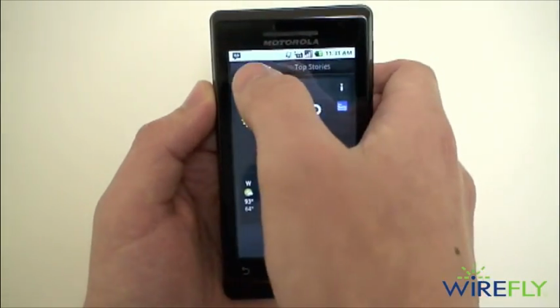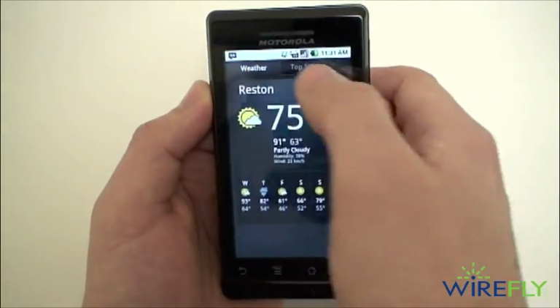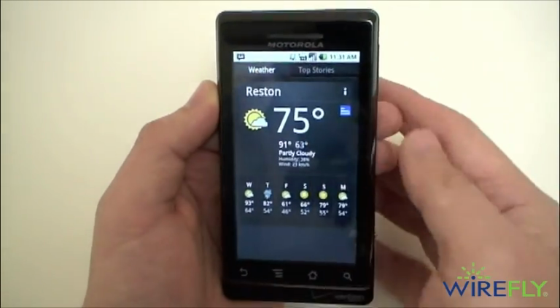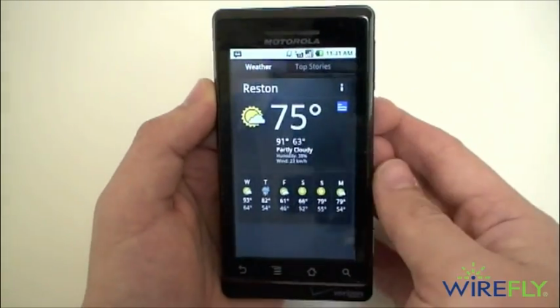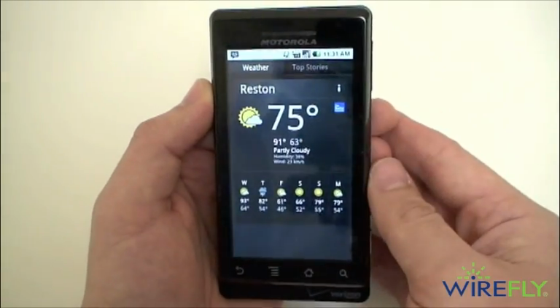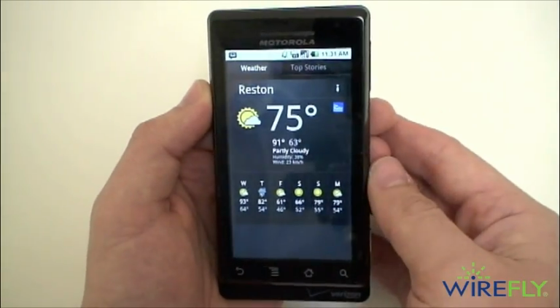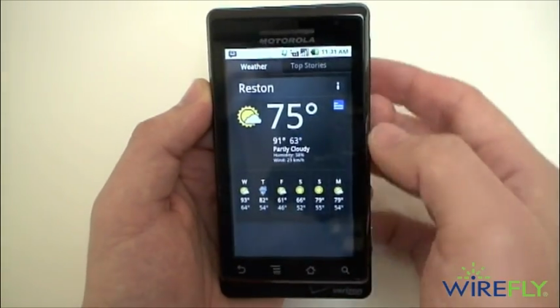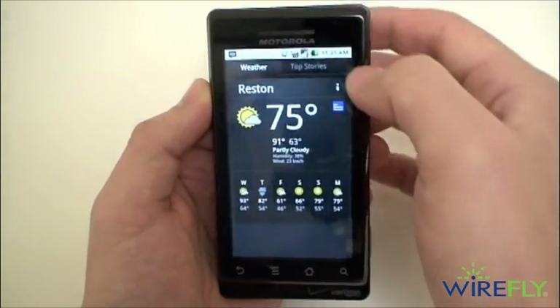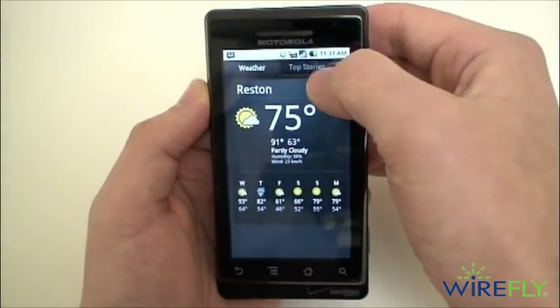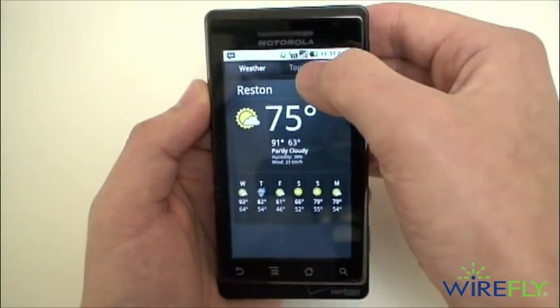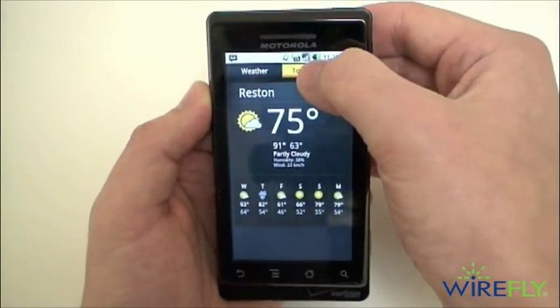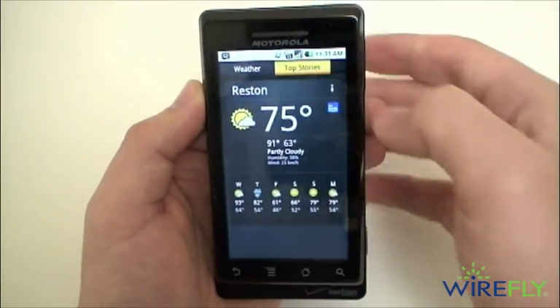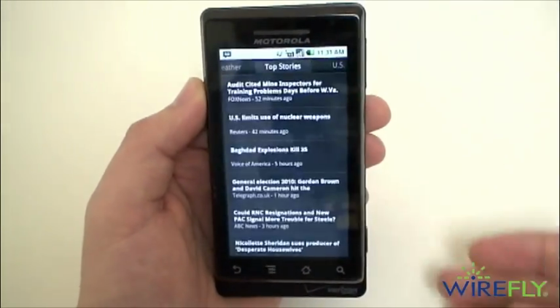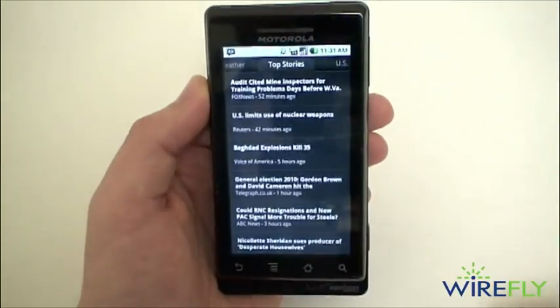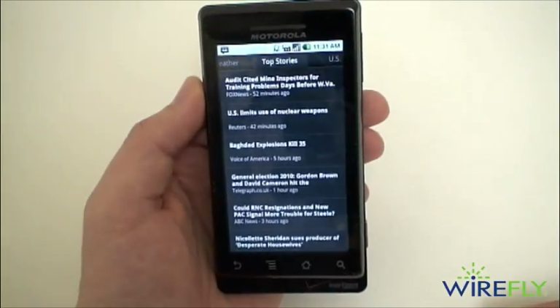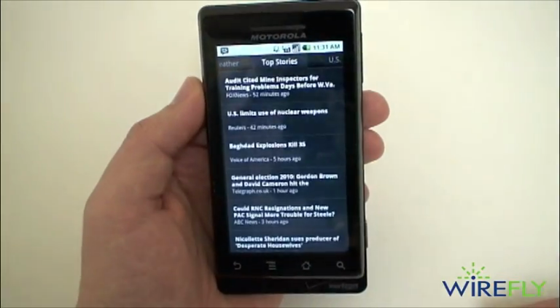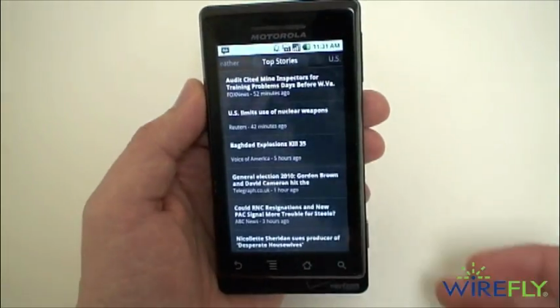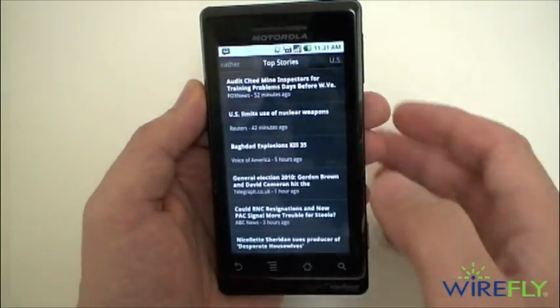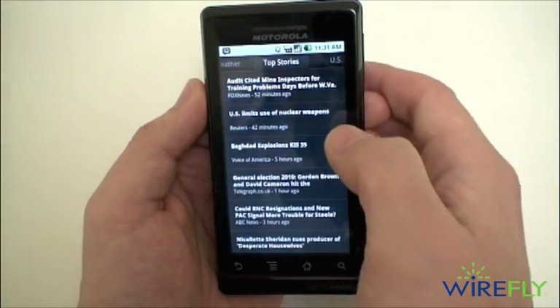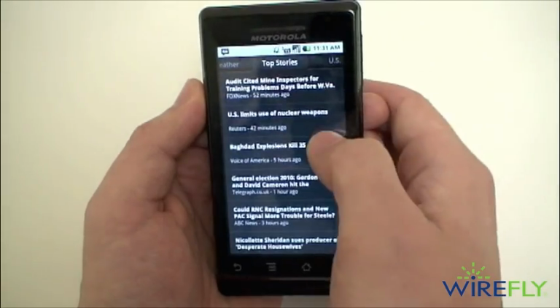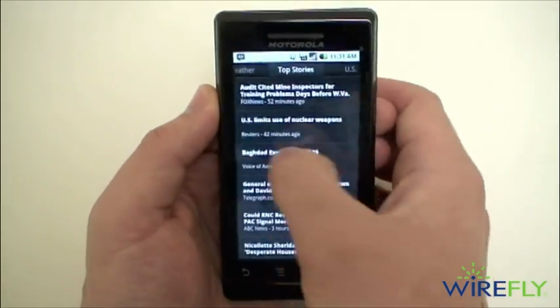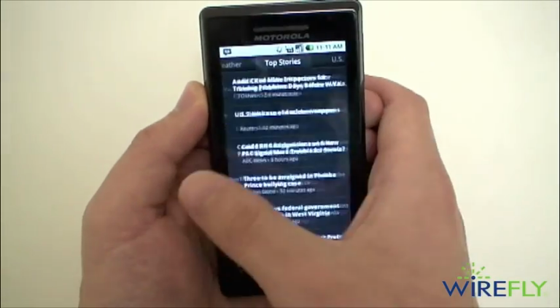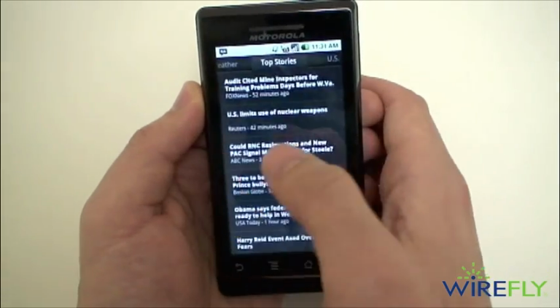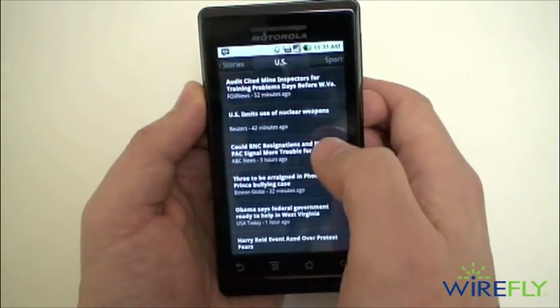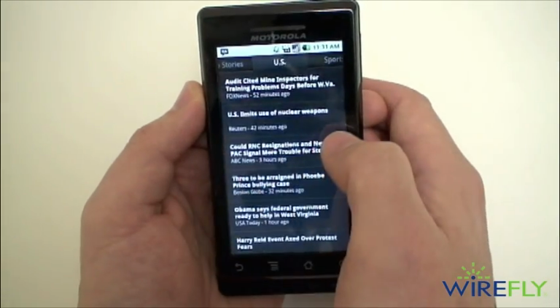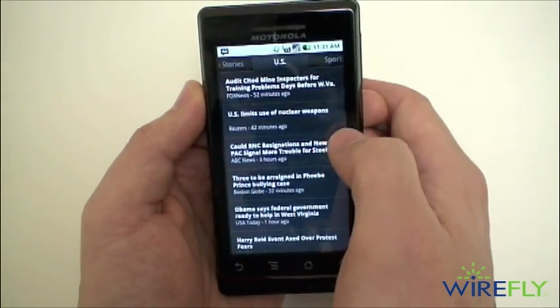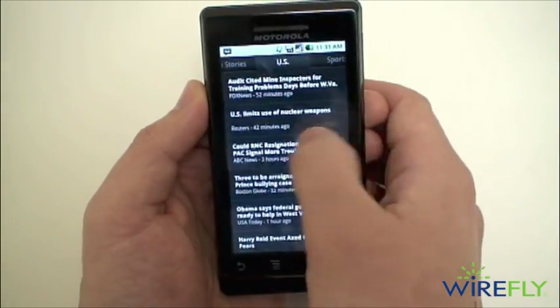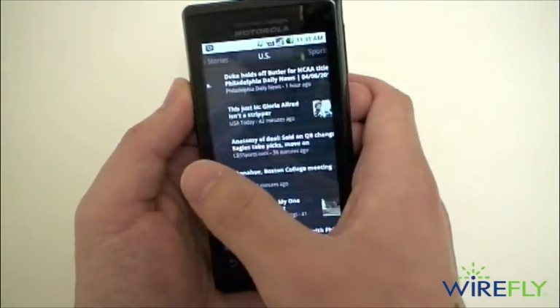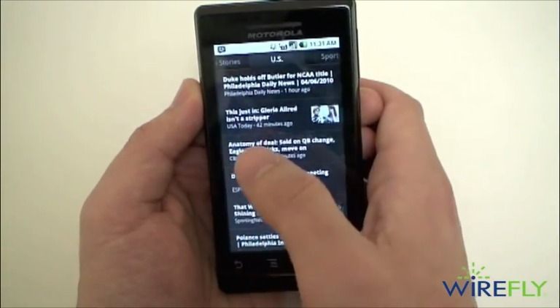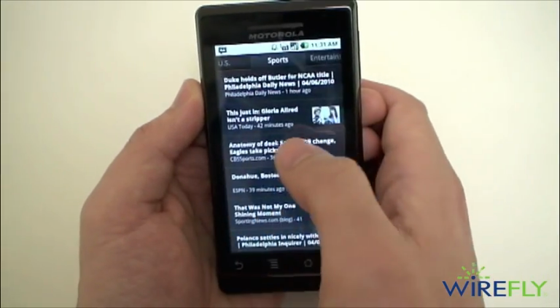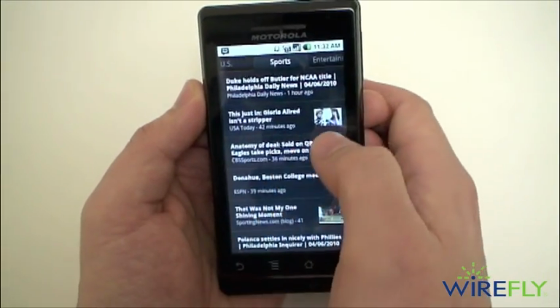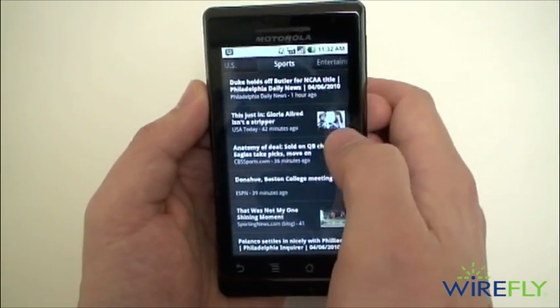So weather is in the left tab here, and then top stories on the next tab. You can flip through different categories.